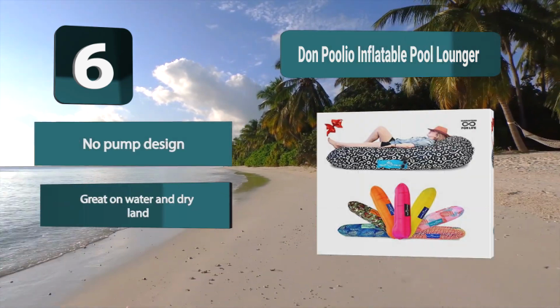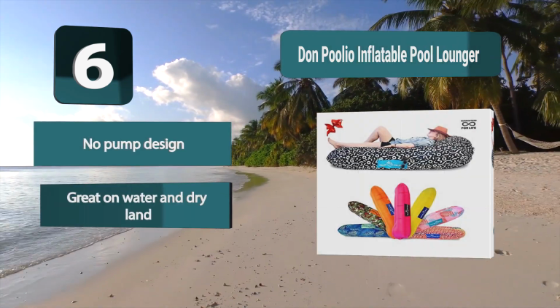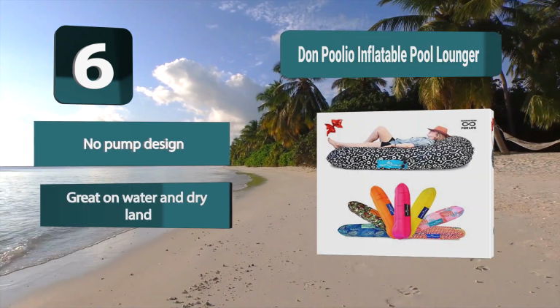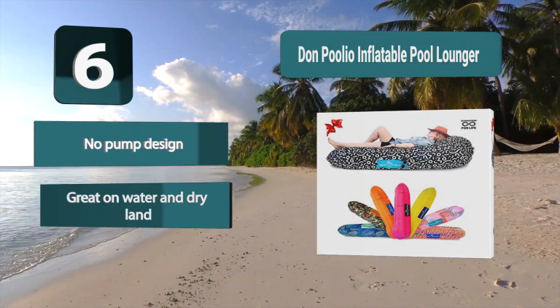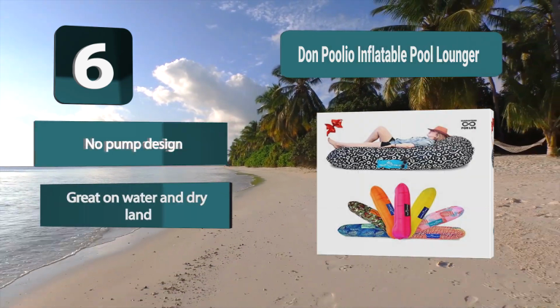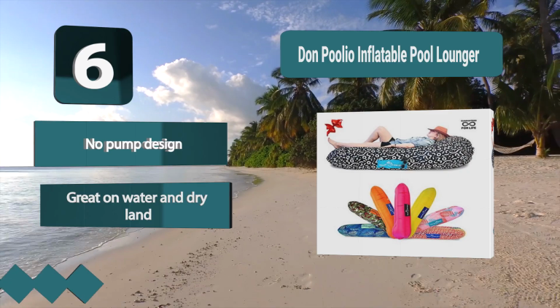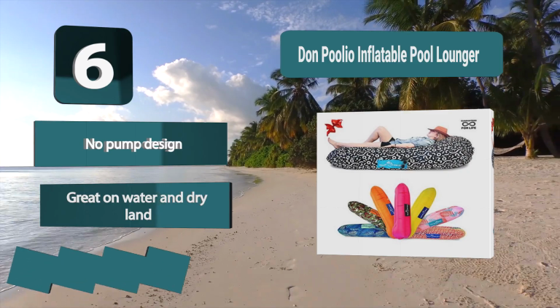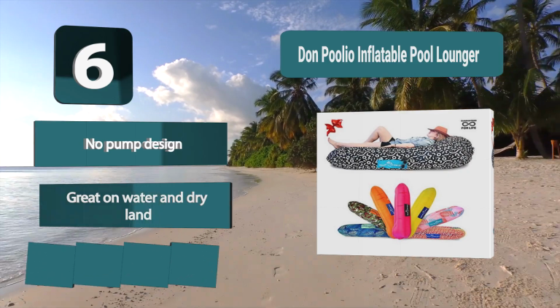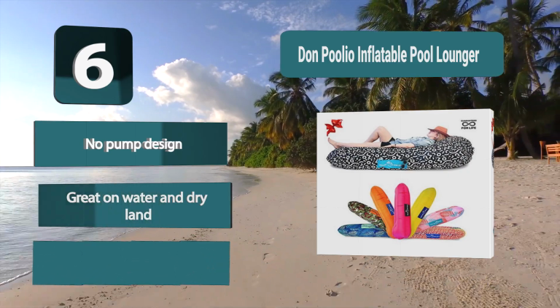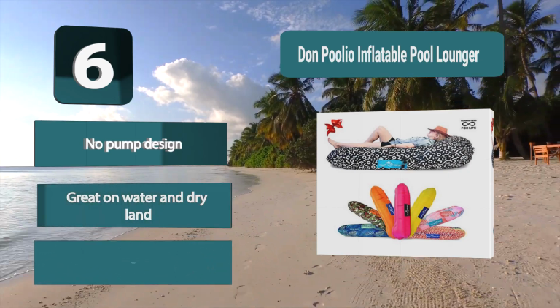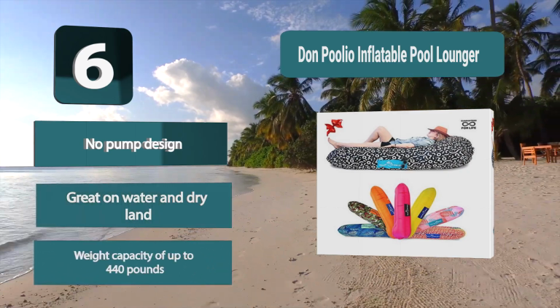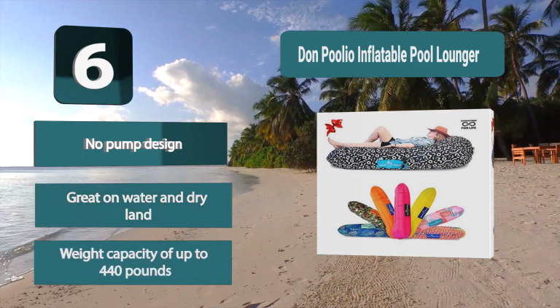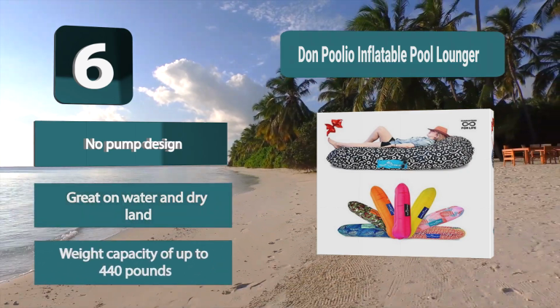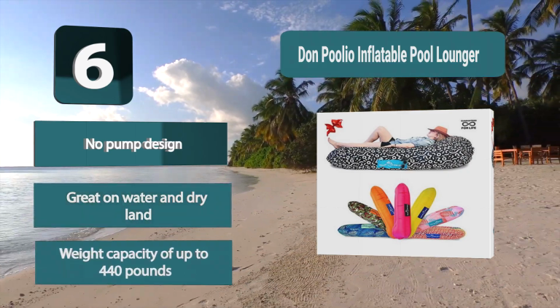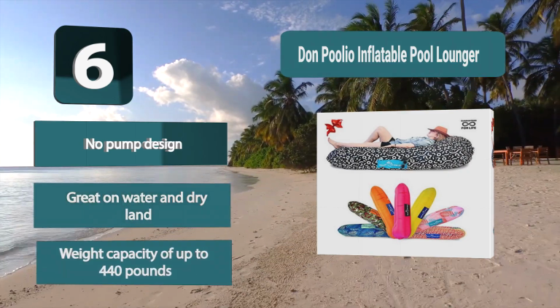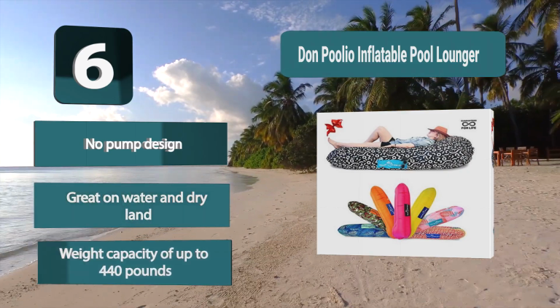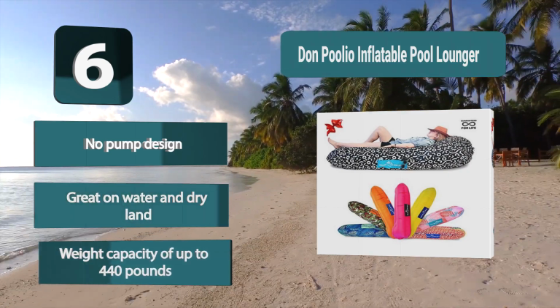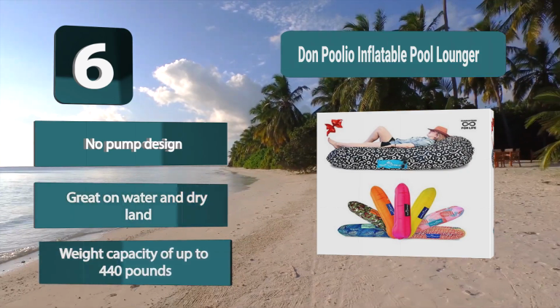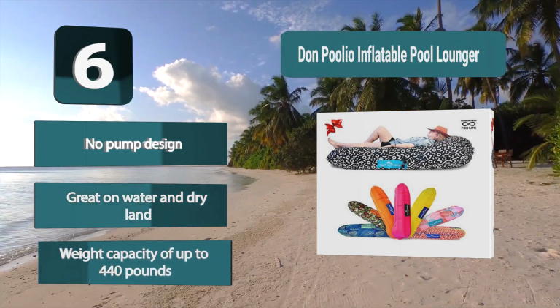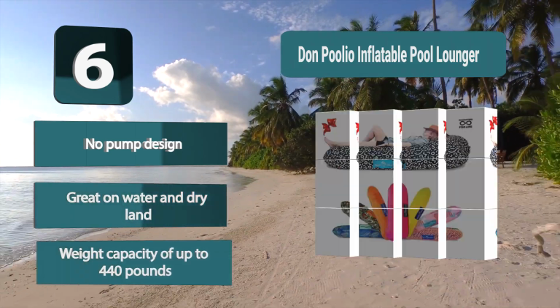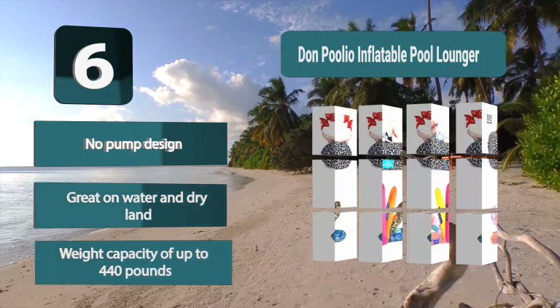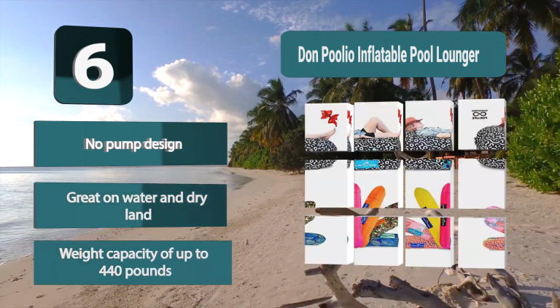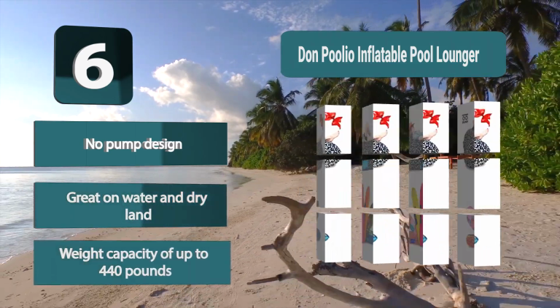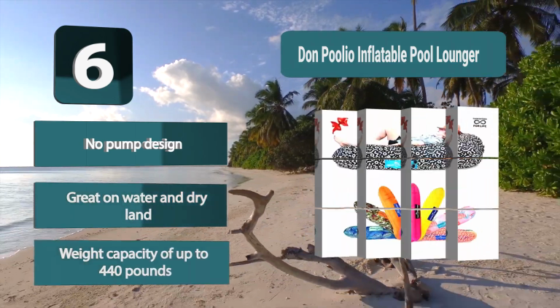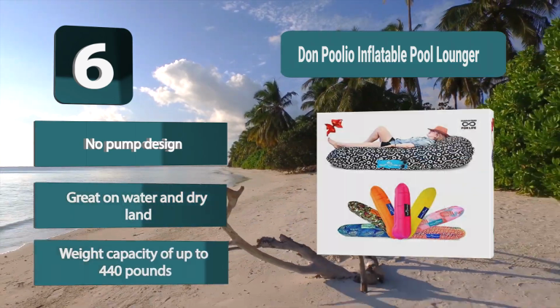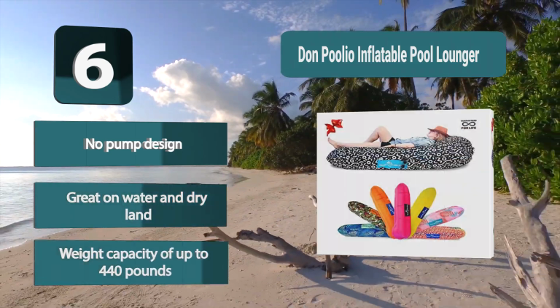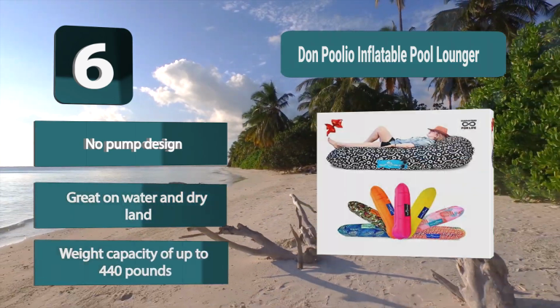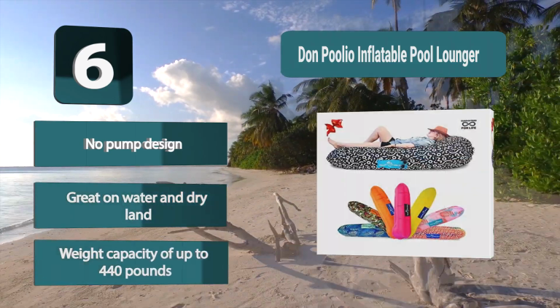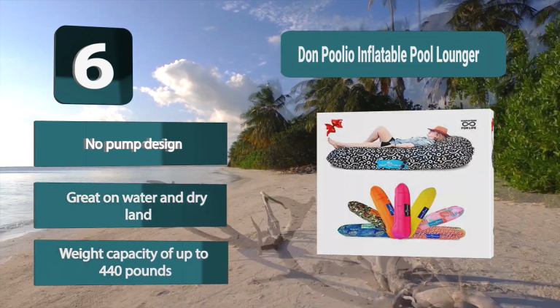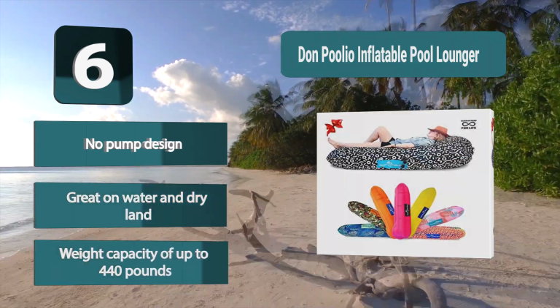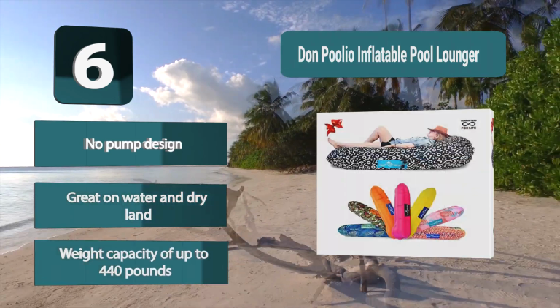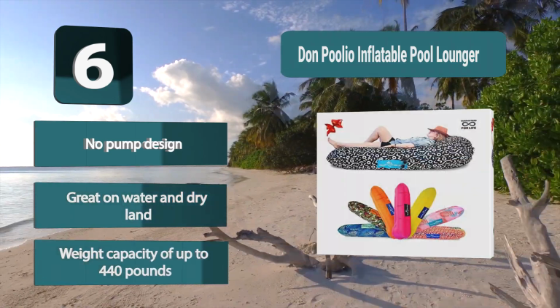Key features include a no-pump design, great performance on water and dry land, and a weight capacity of up to 440 pounds.